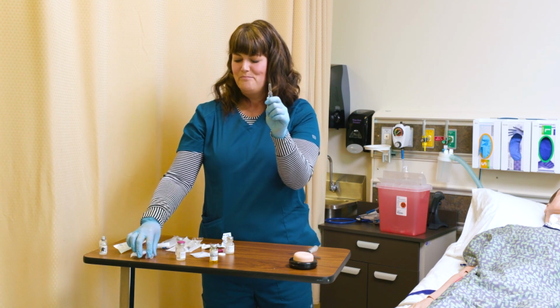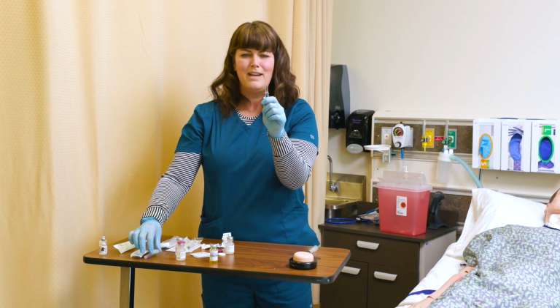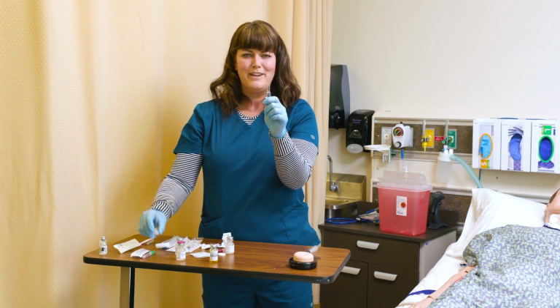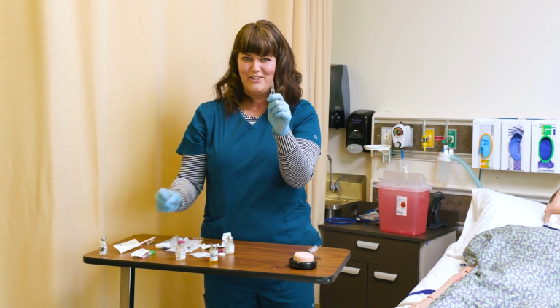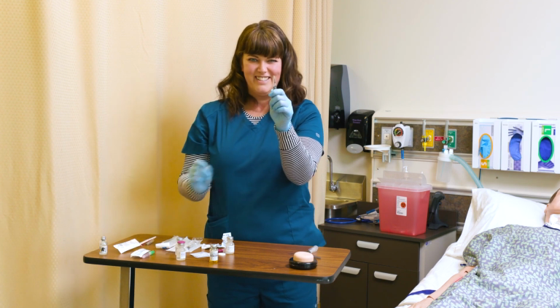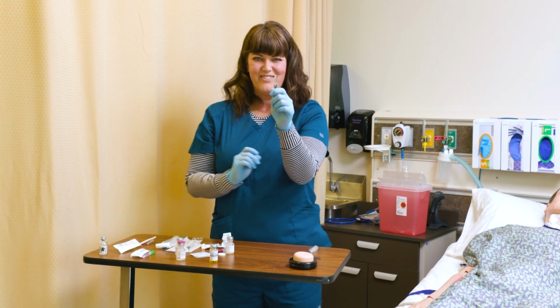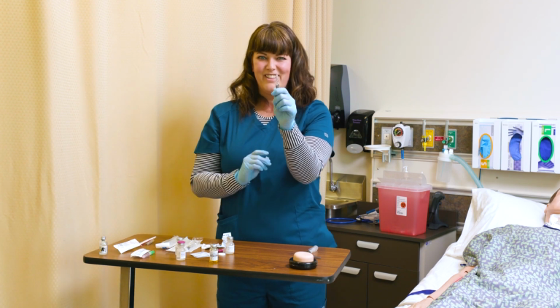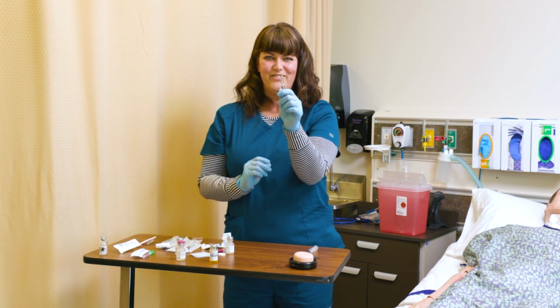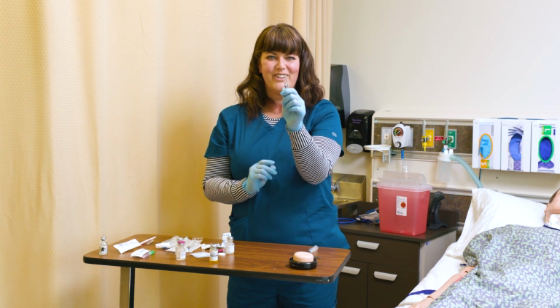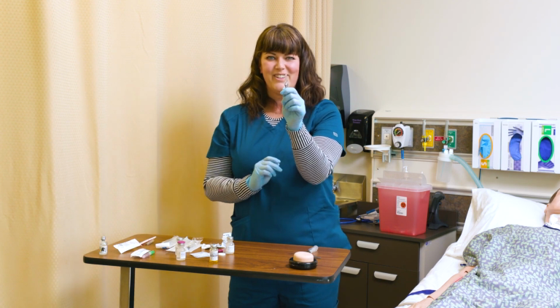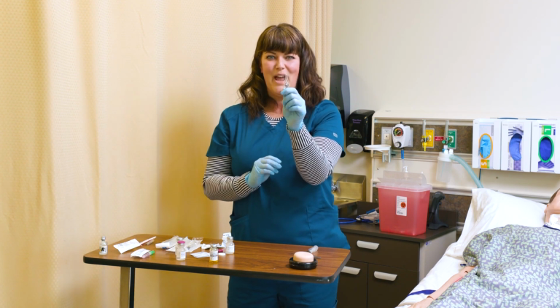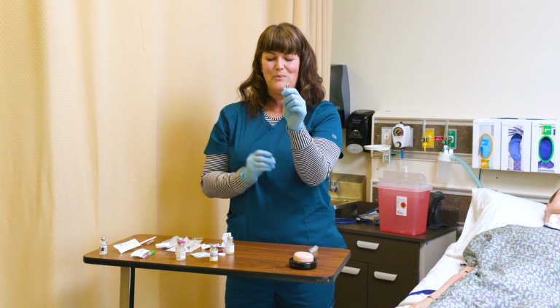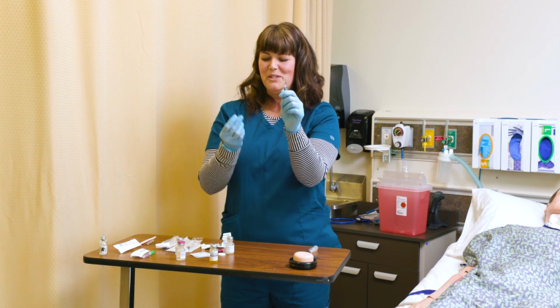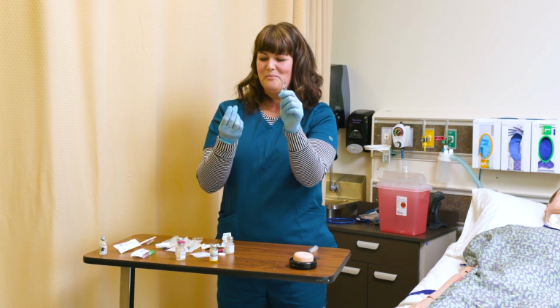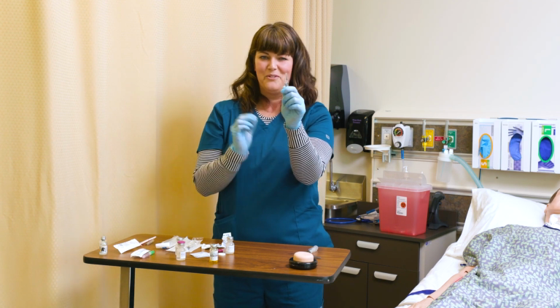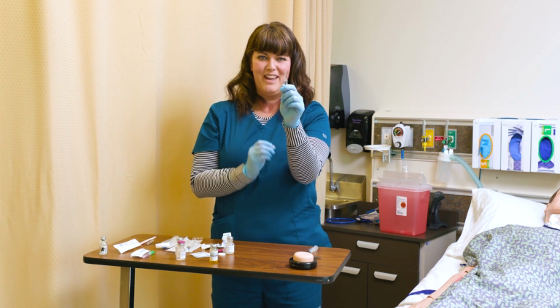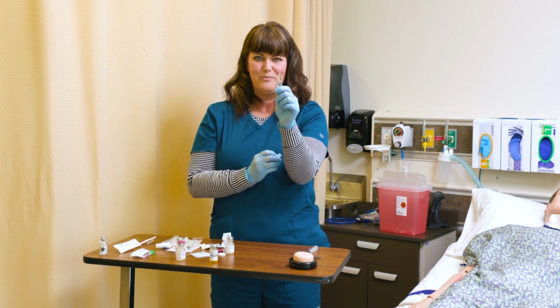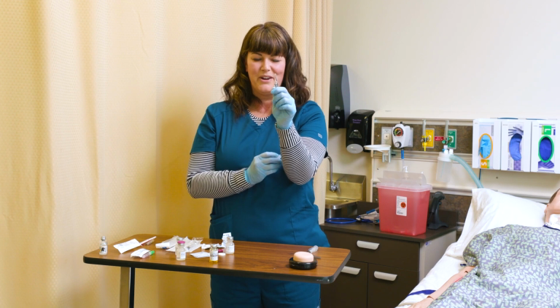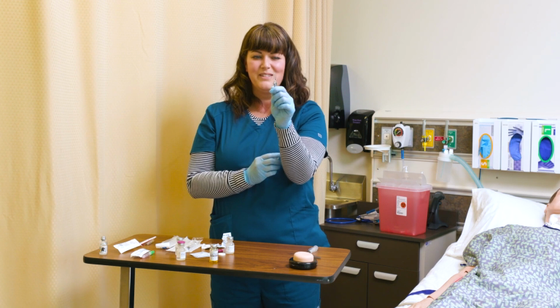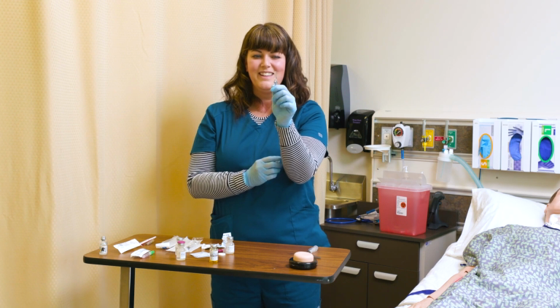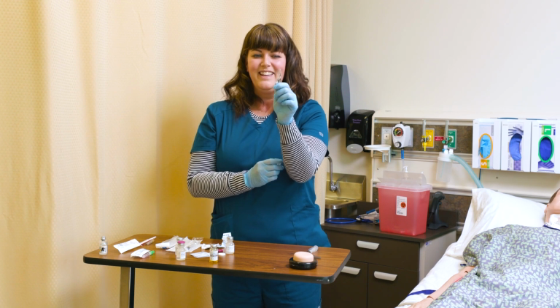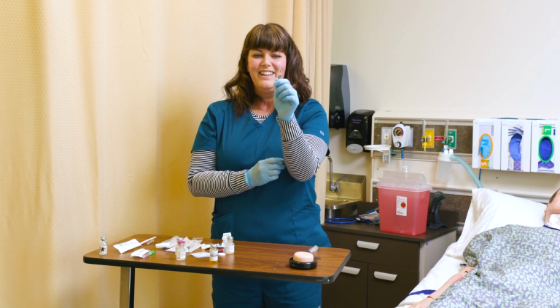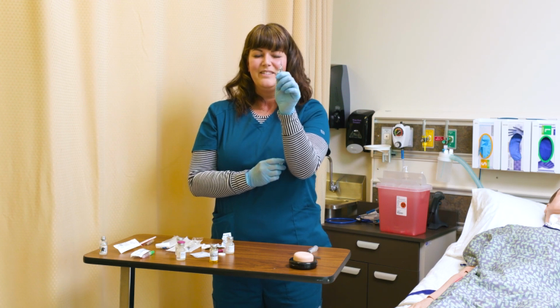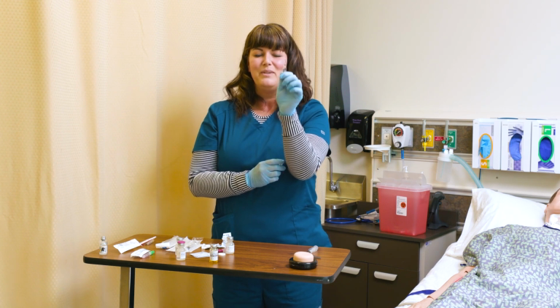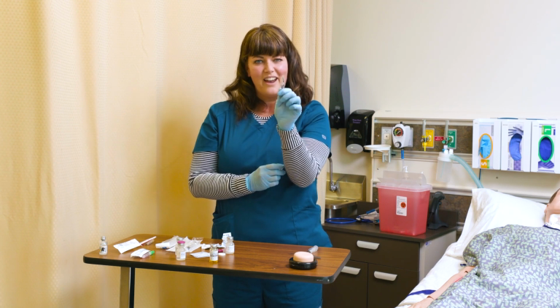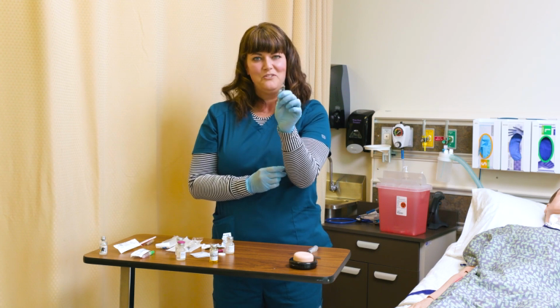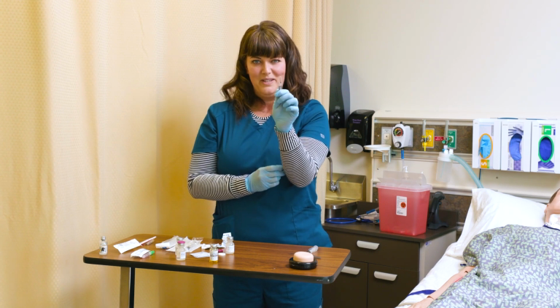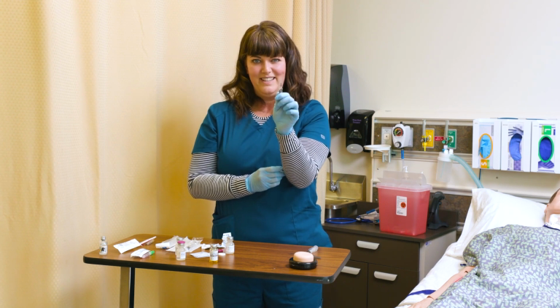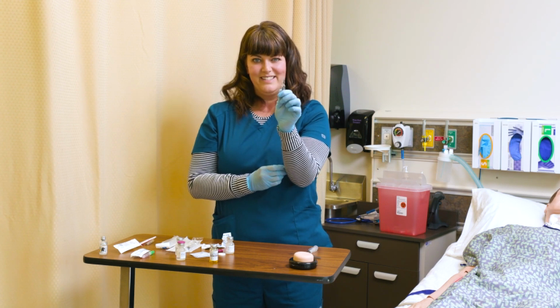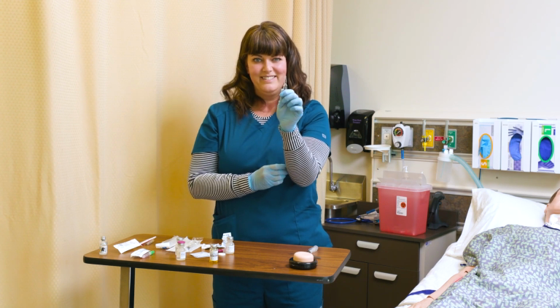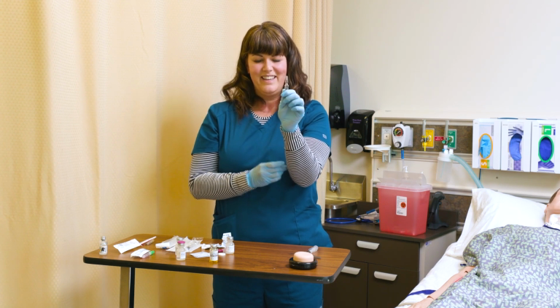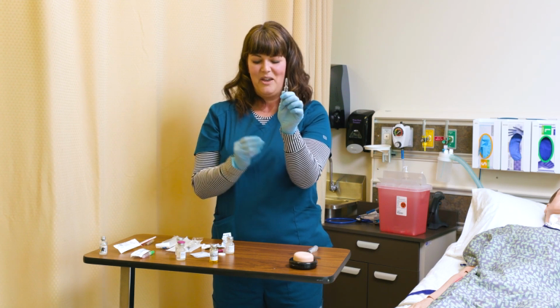Many, many nurses have cut their fingers on ampoules before they had breakers. Be careful with these.